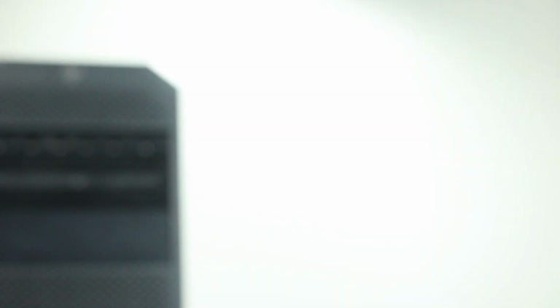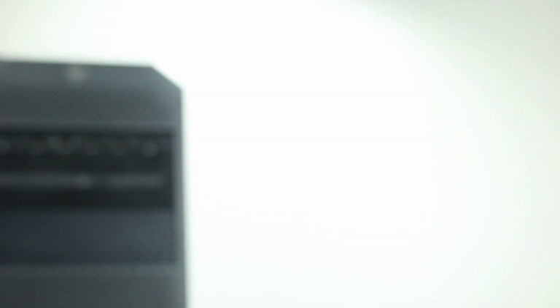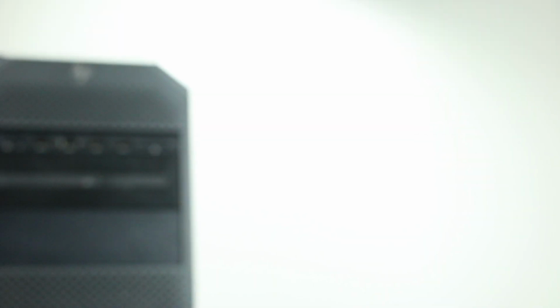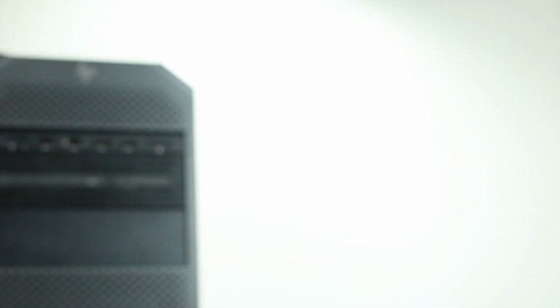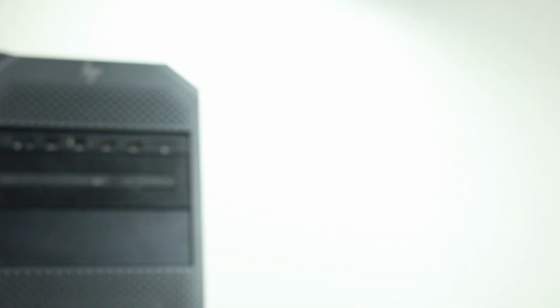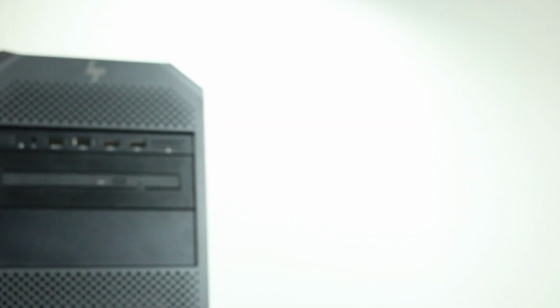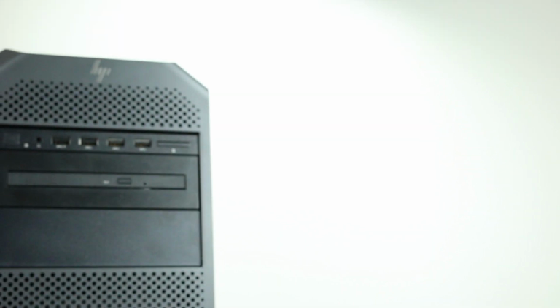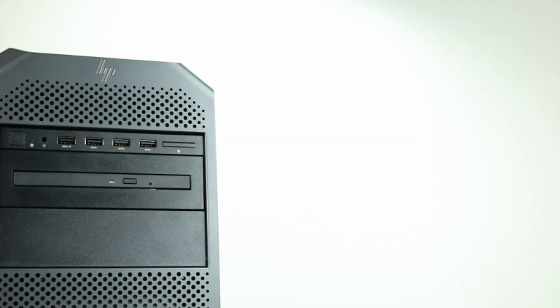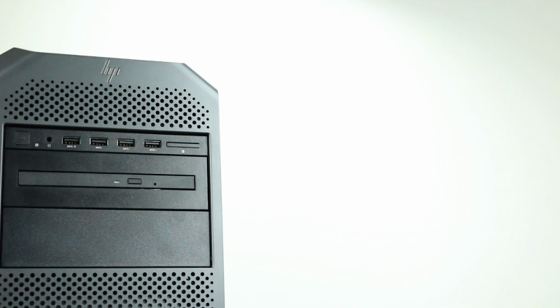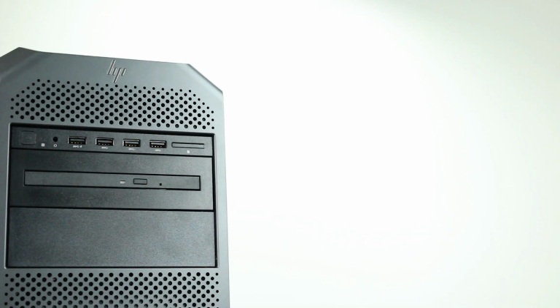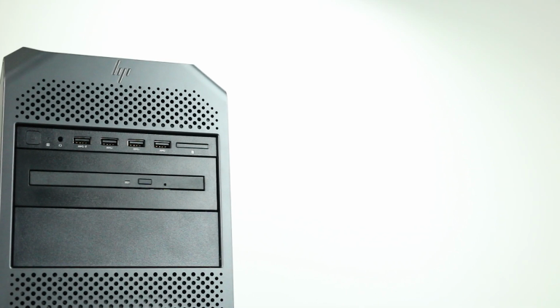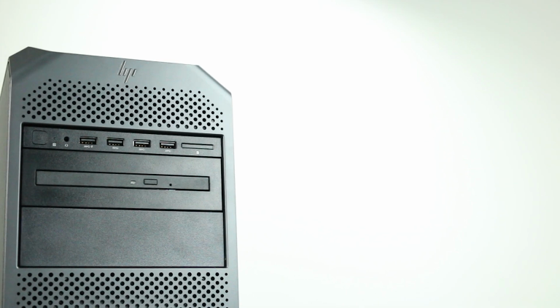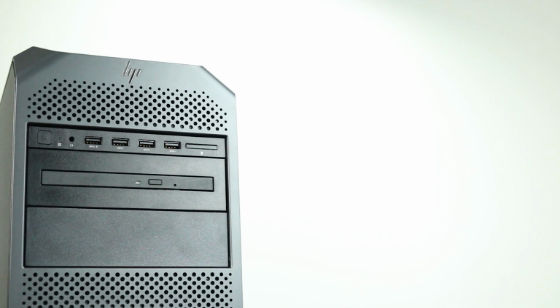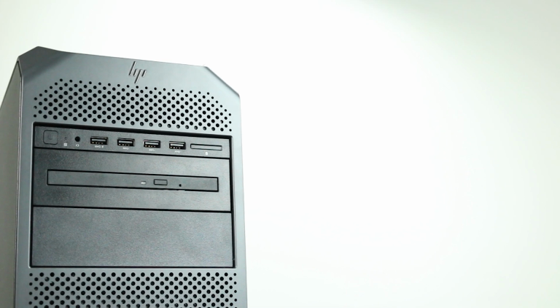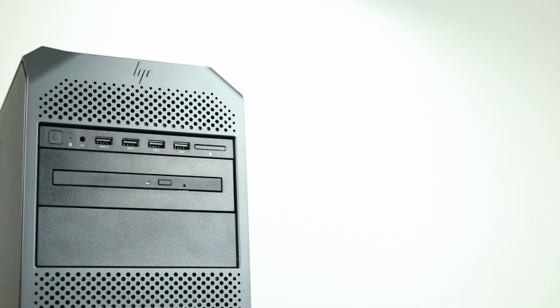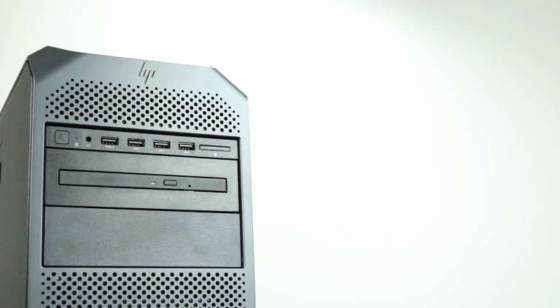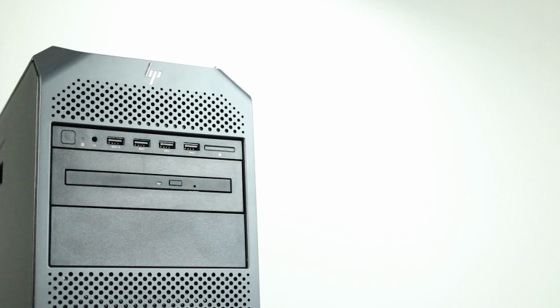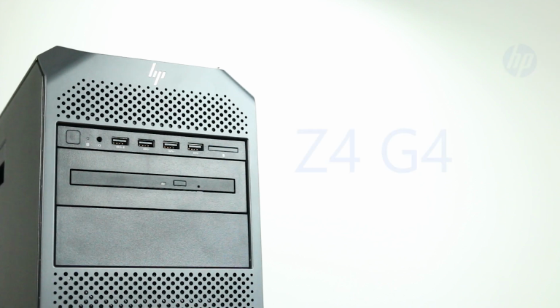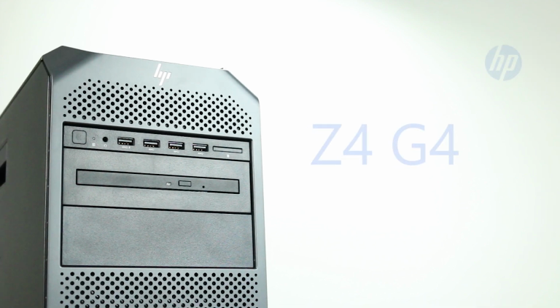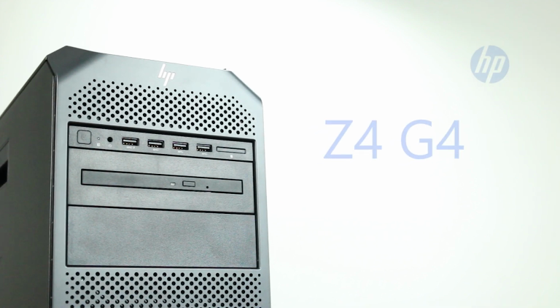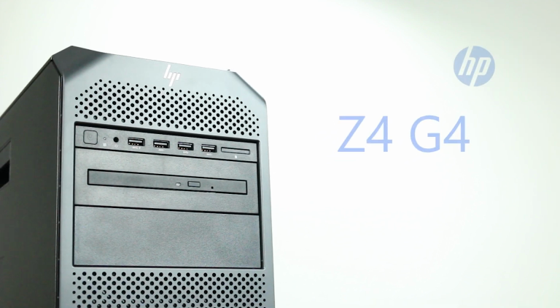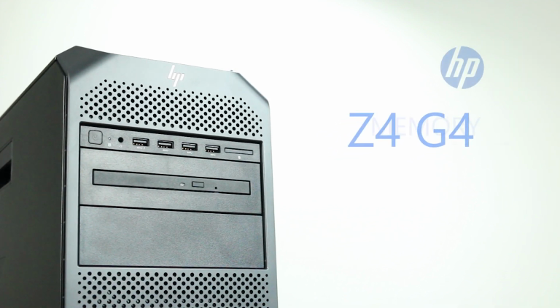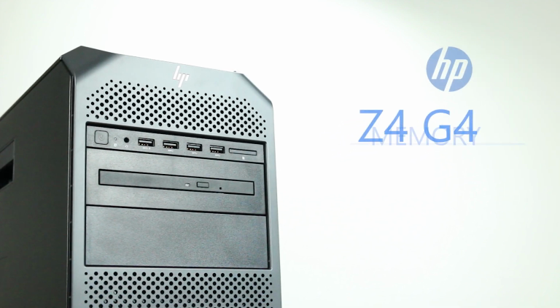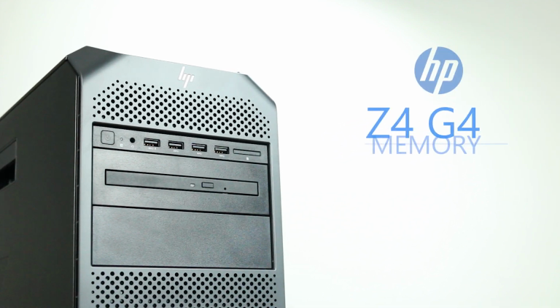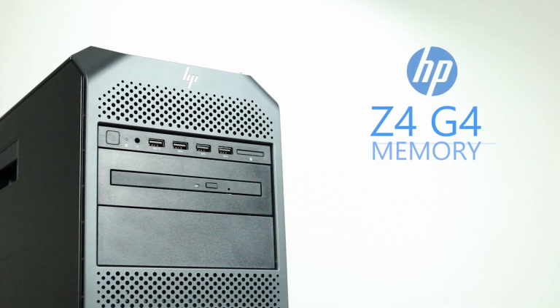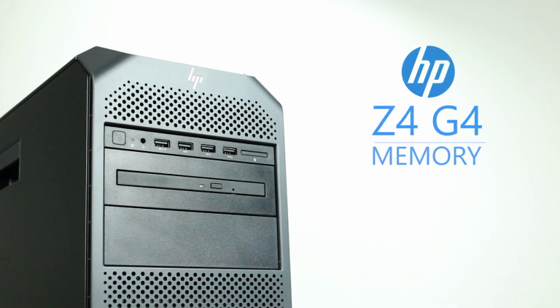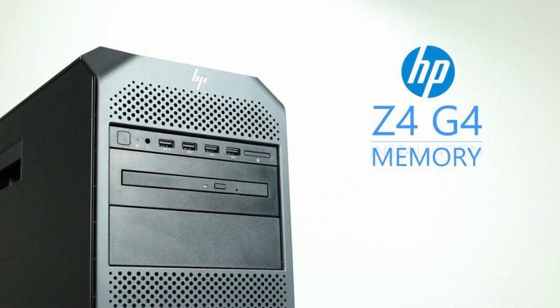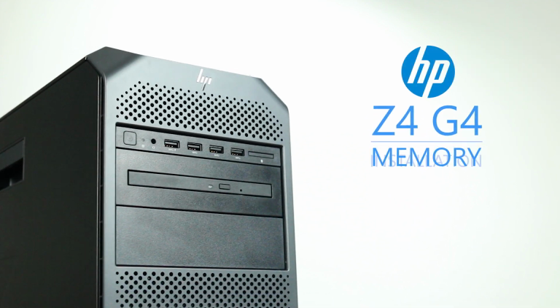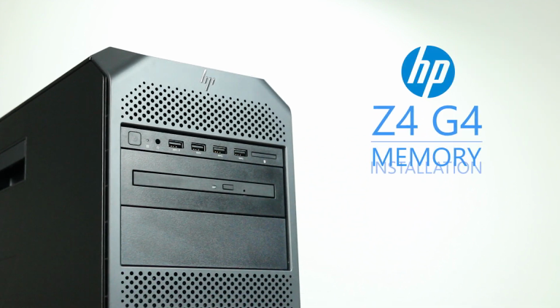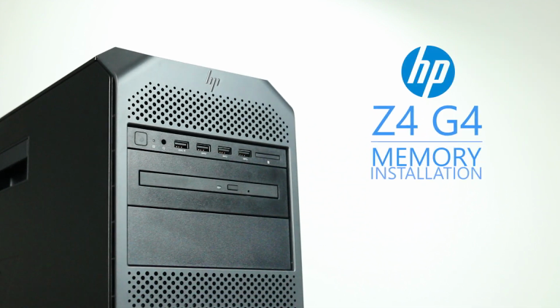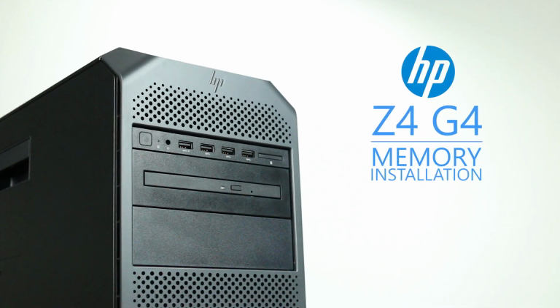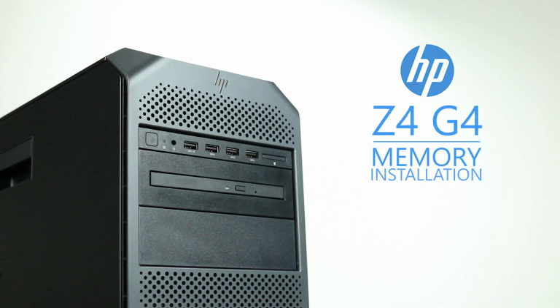Hello and welcome to TechBoost TV. Today, I'm going to show you how to install memory into an HP Z4G4 workstation.